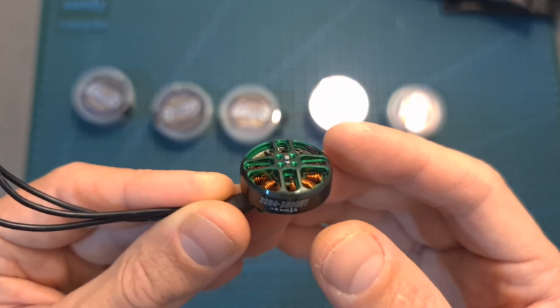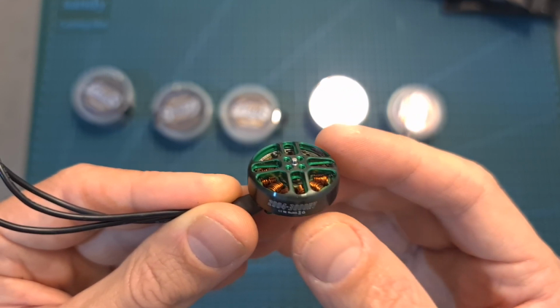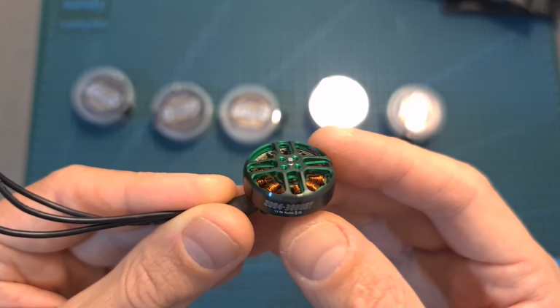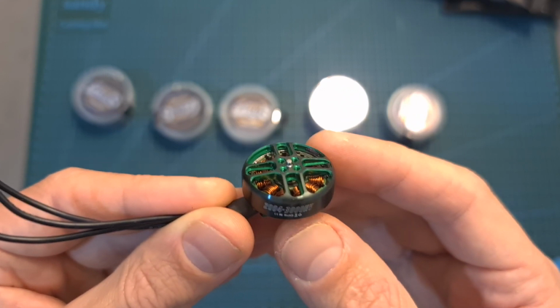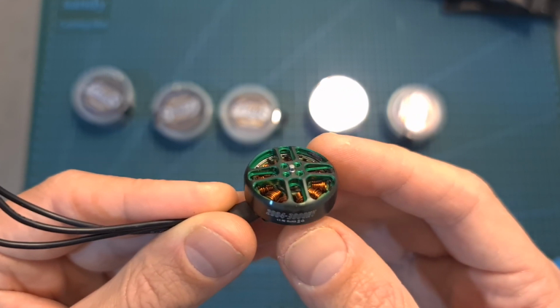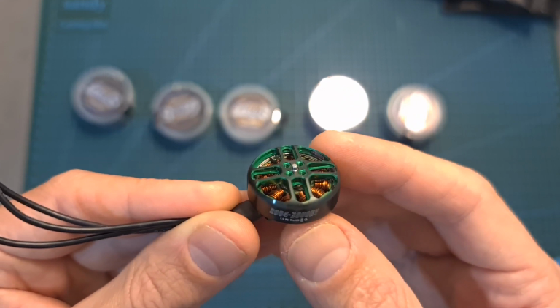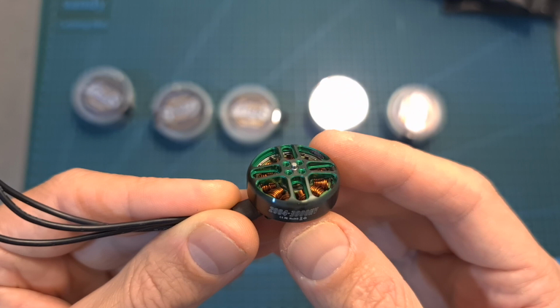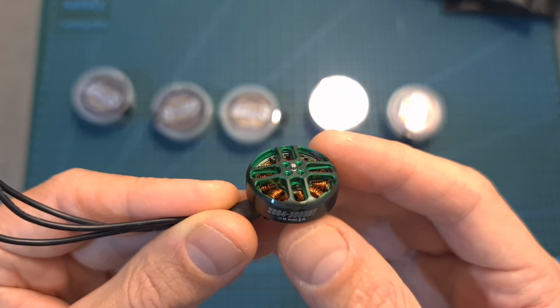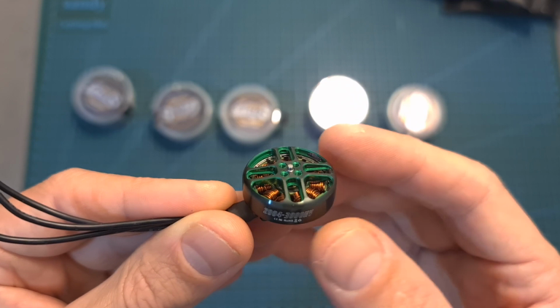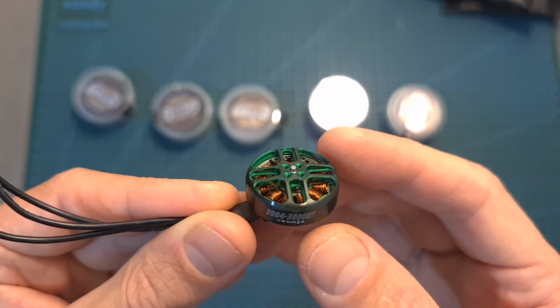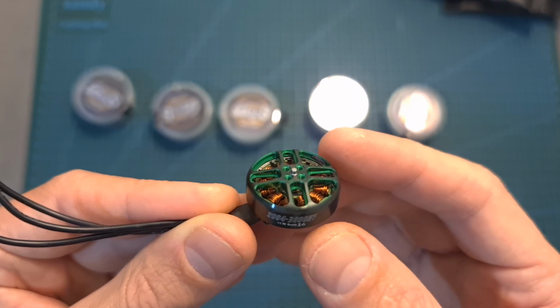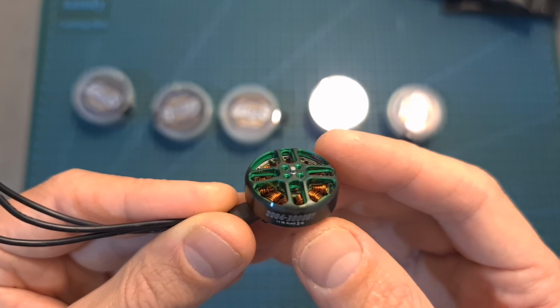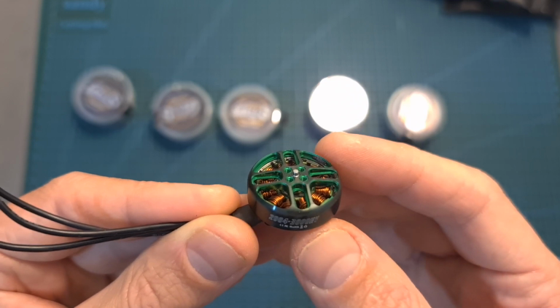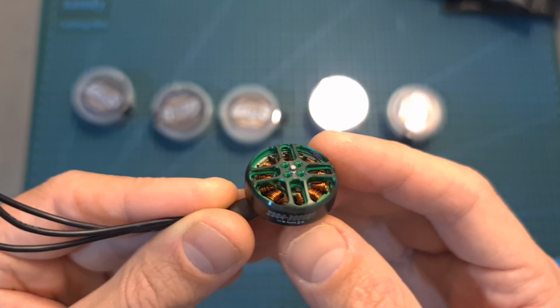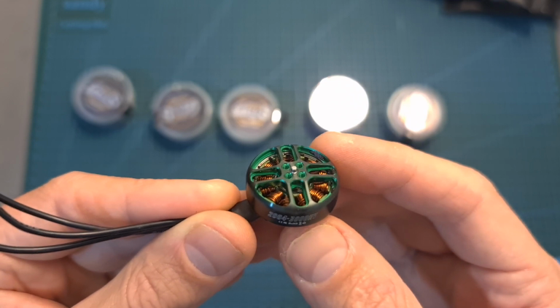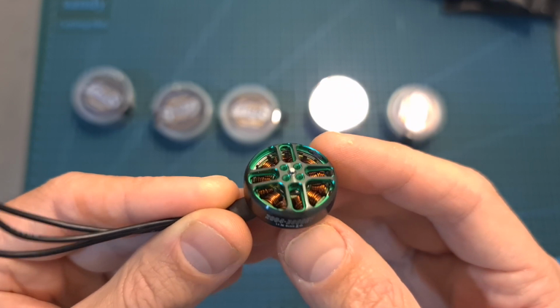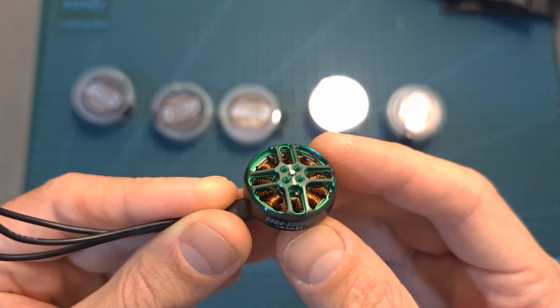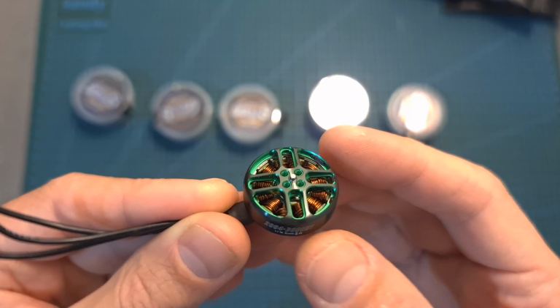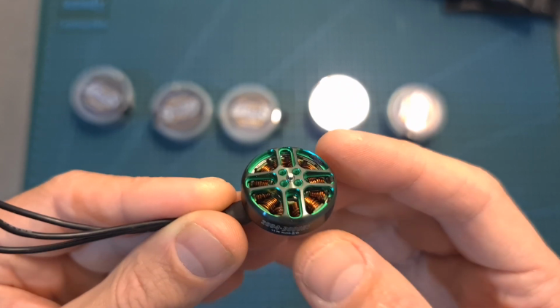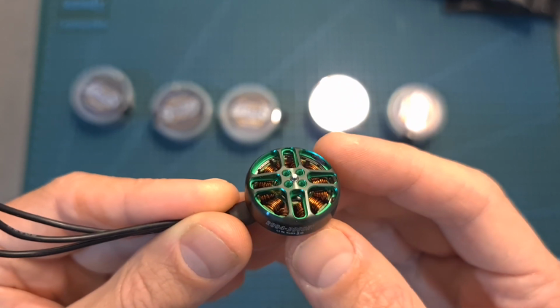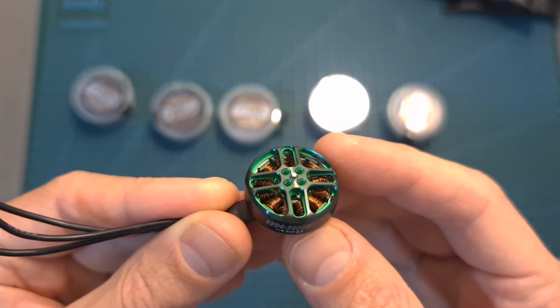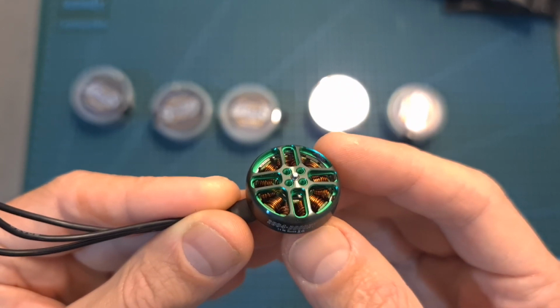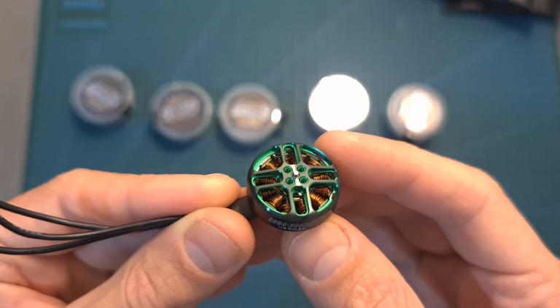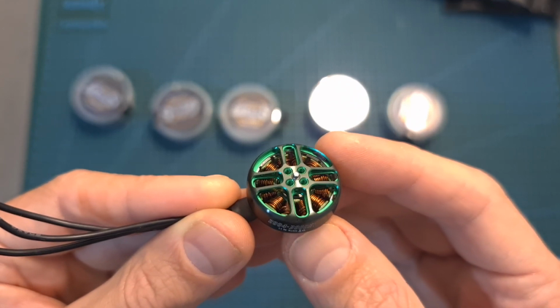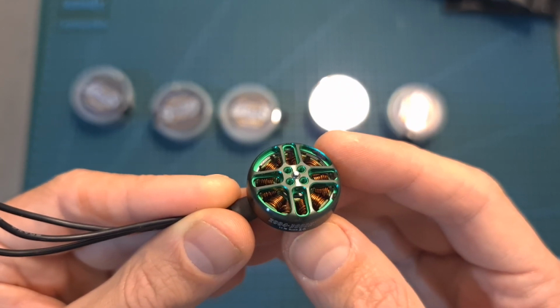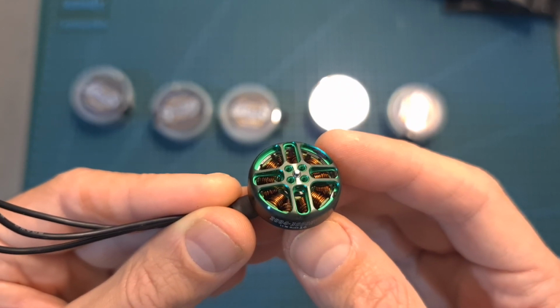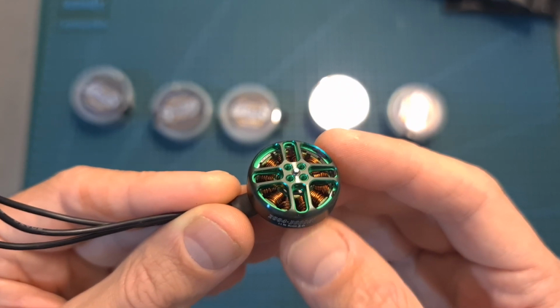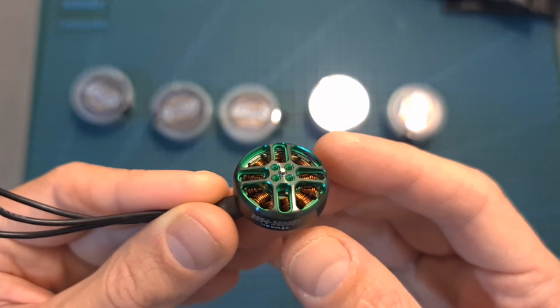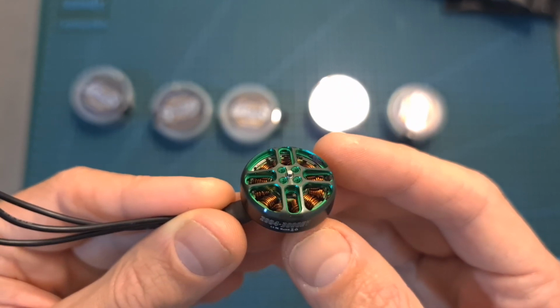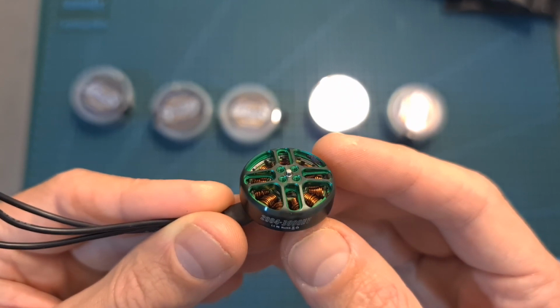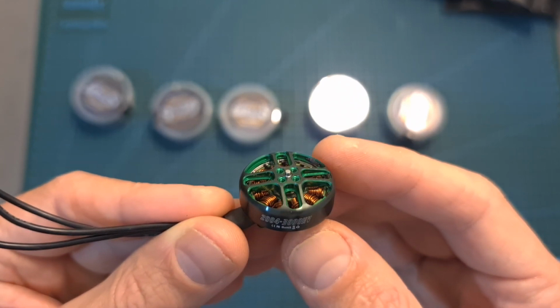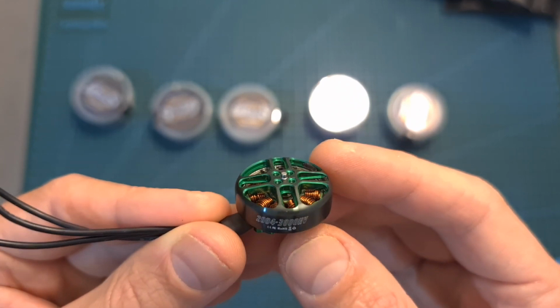2204 motors are becoming very popular these days, so in addition to the thrust test I hope to feature it in a build and flight video.